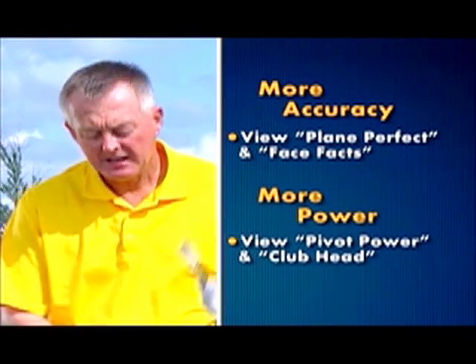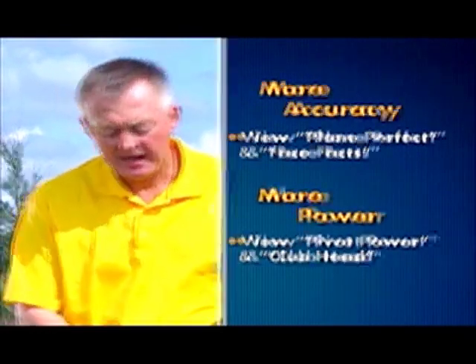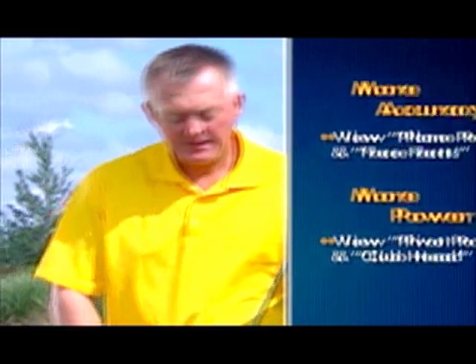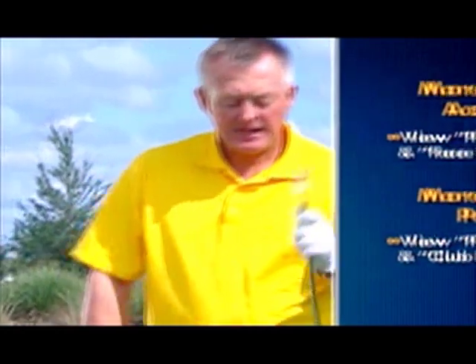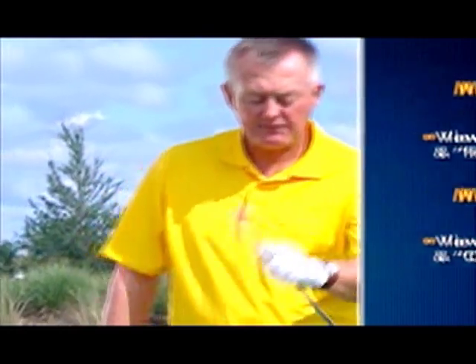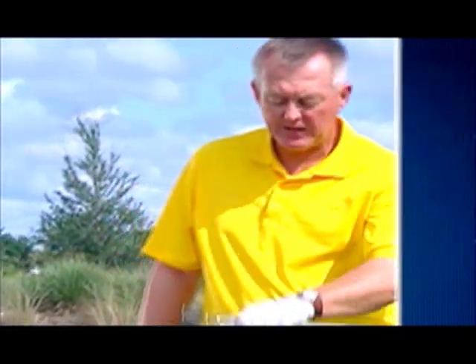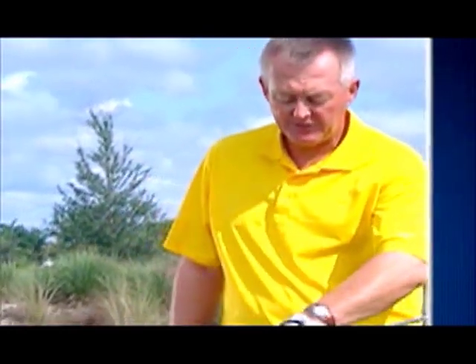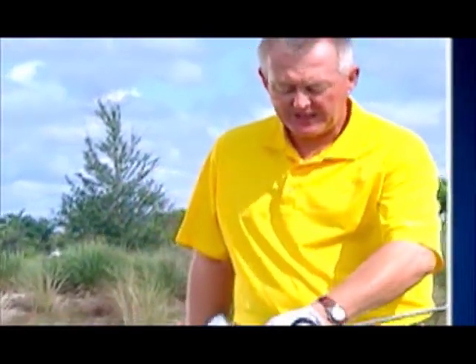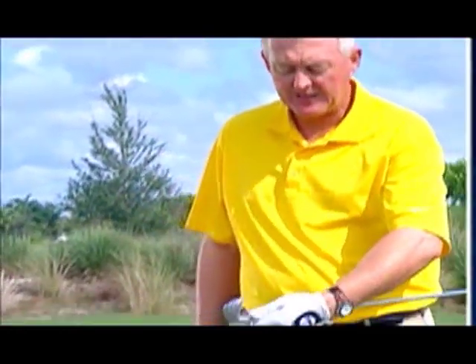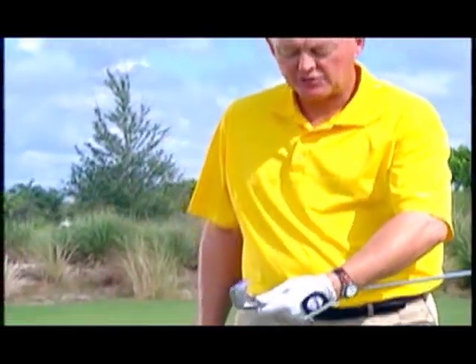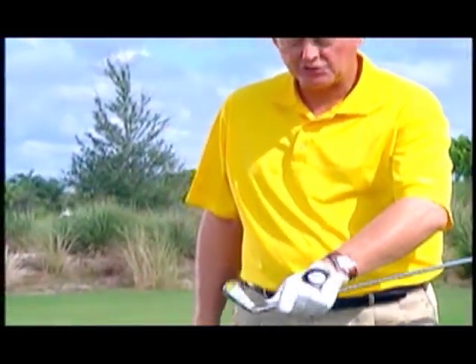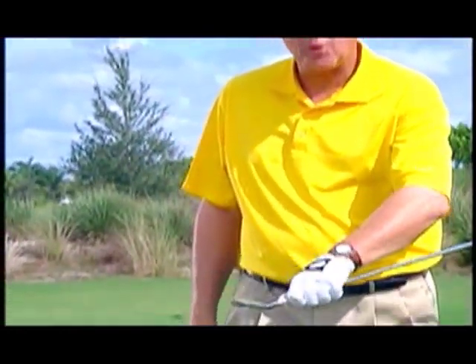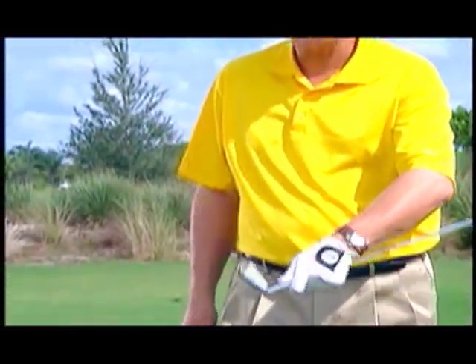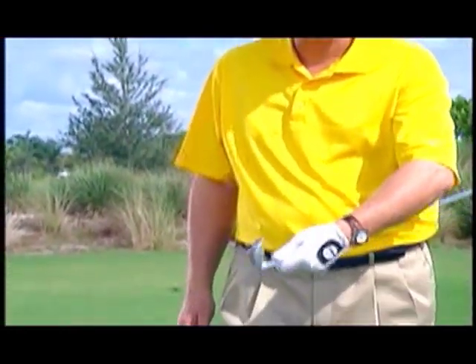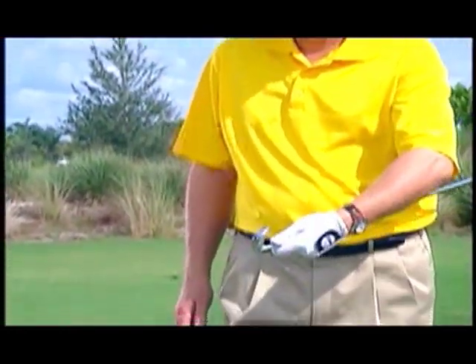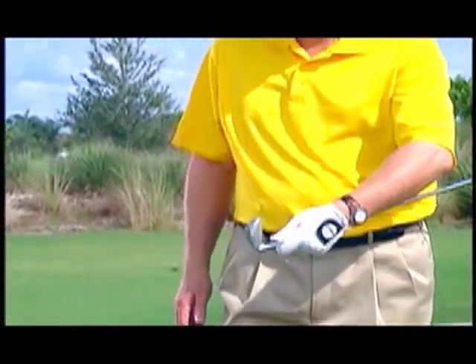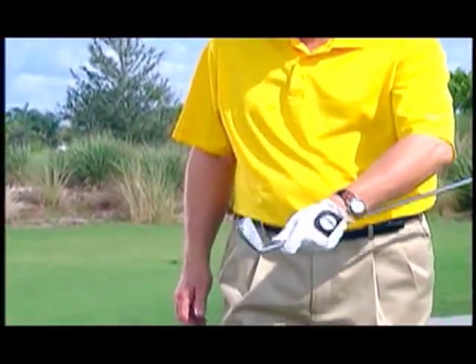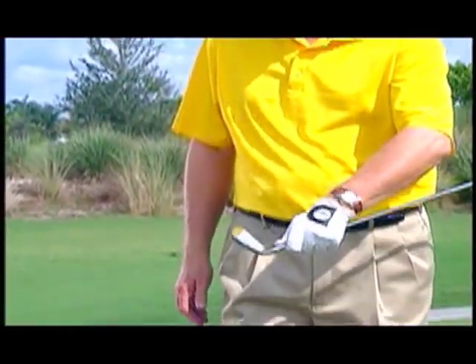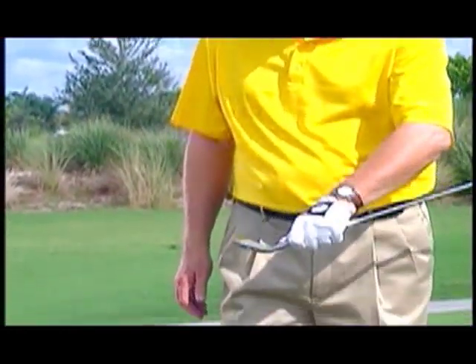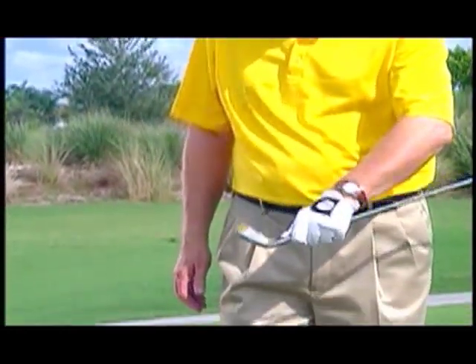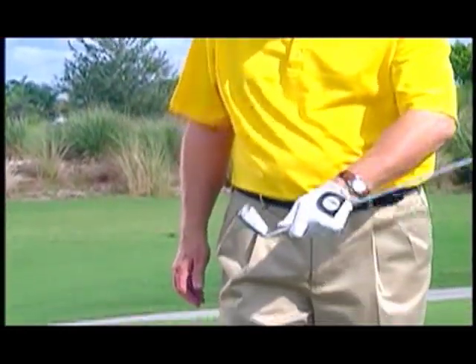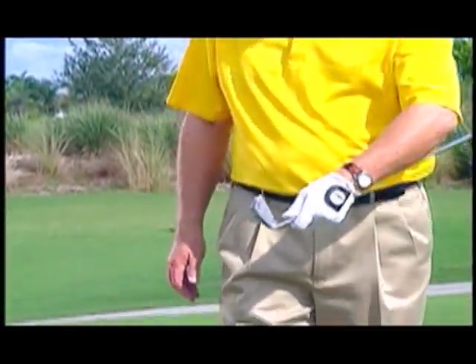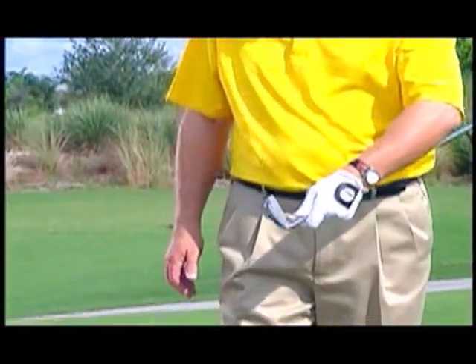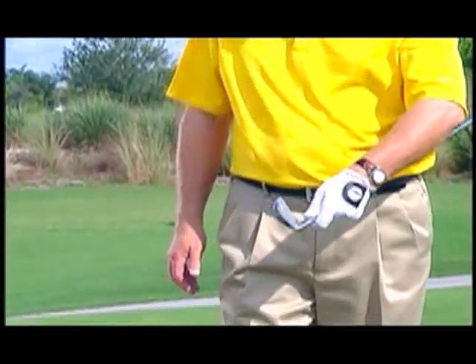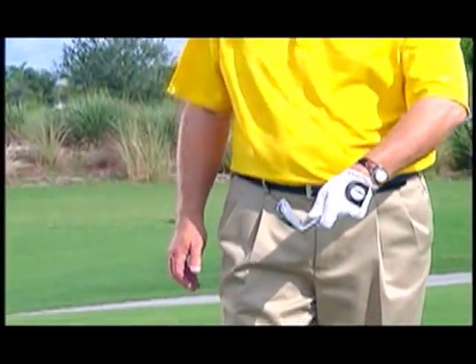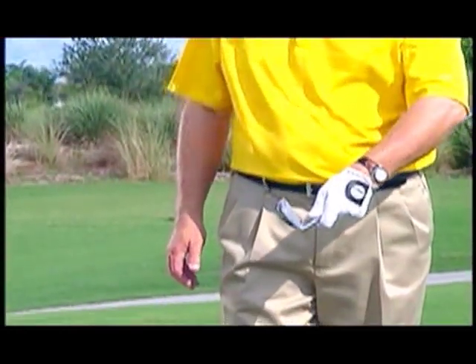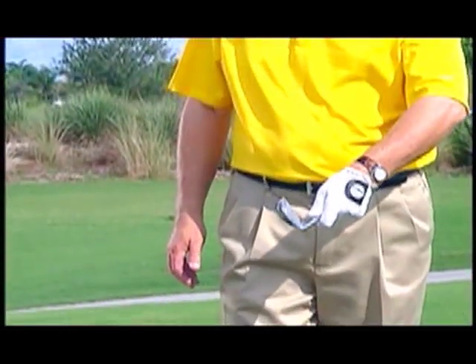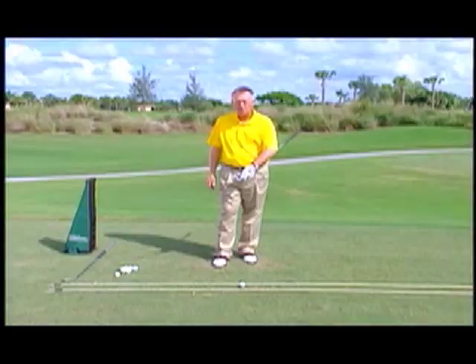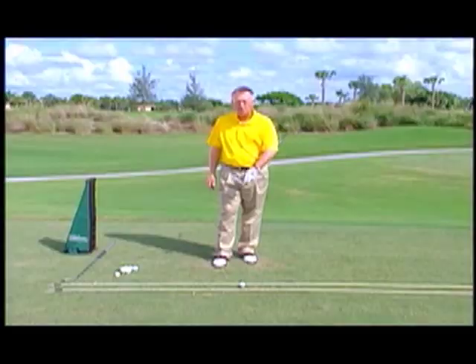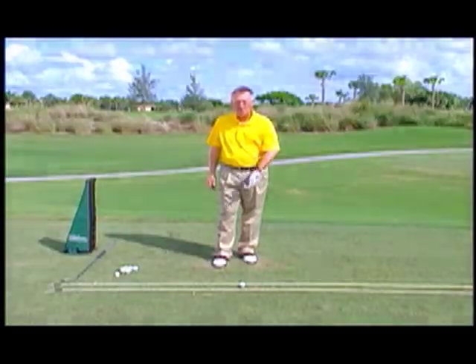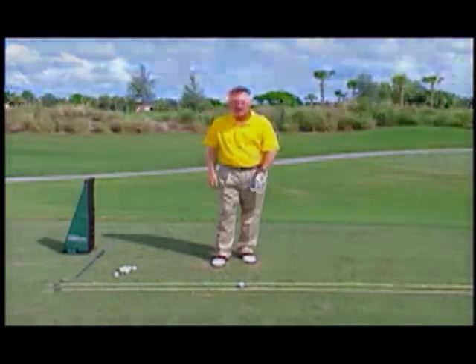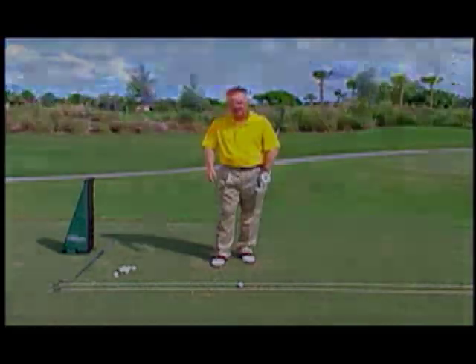Now, if the left hand controls the club face, what is it that controls the club head?